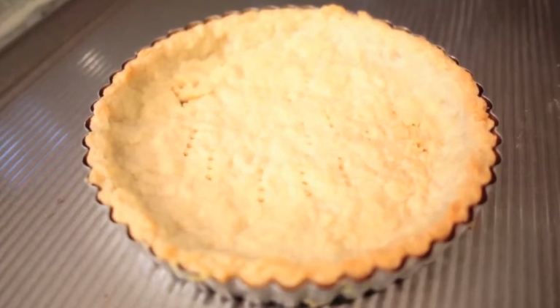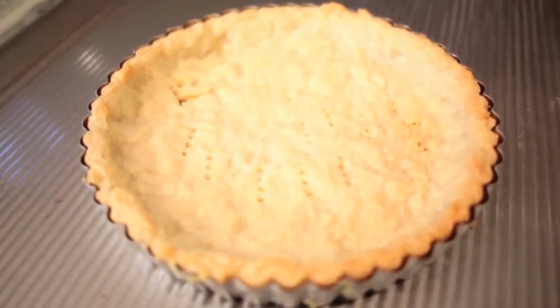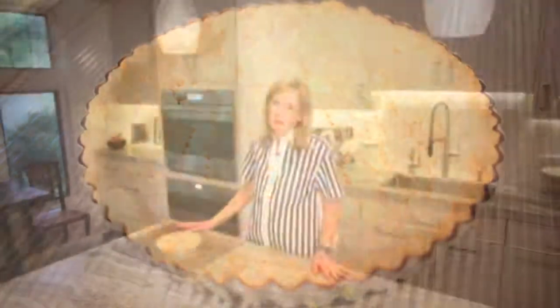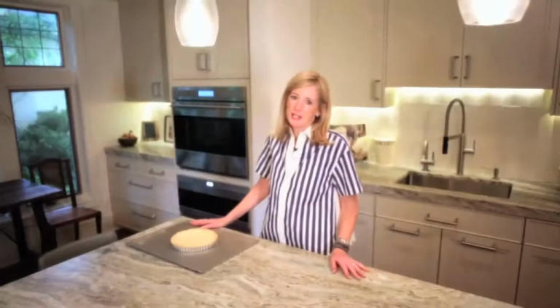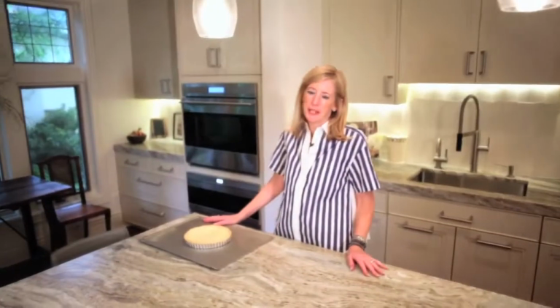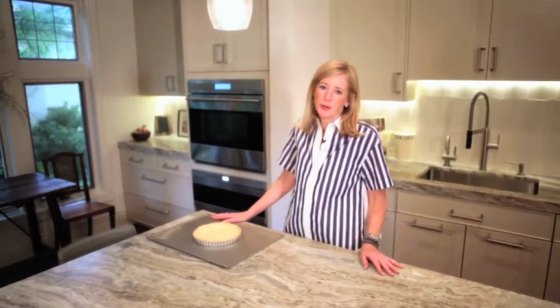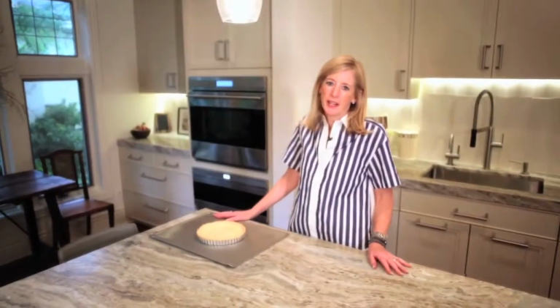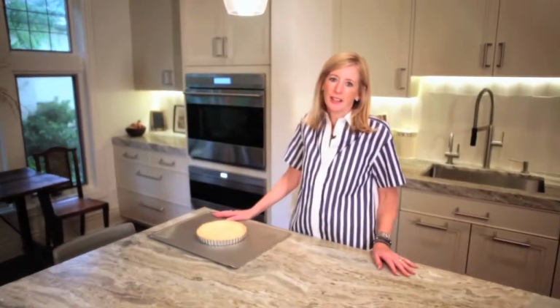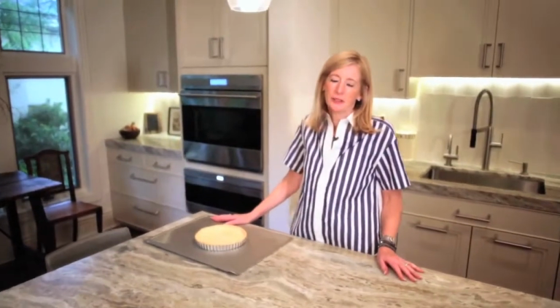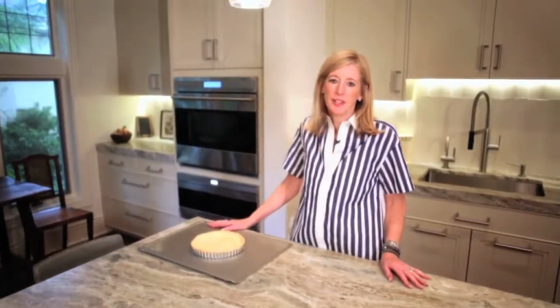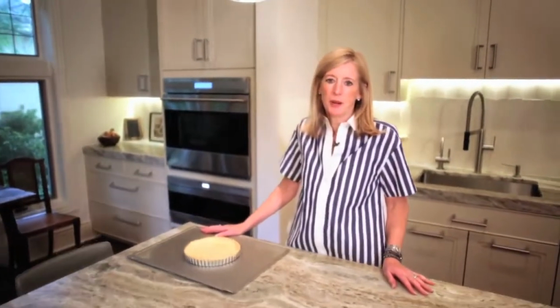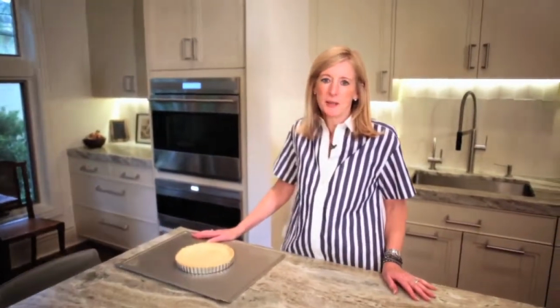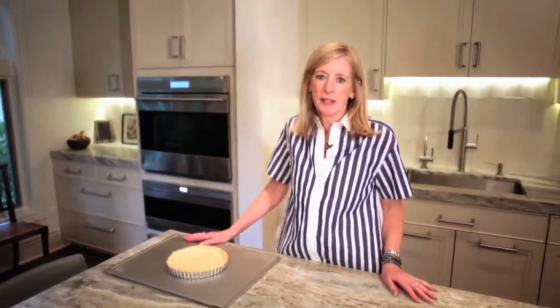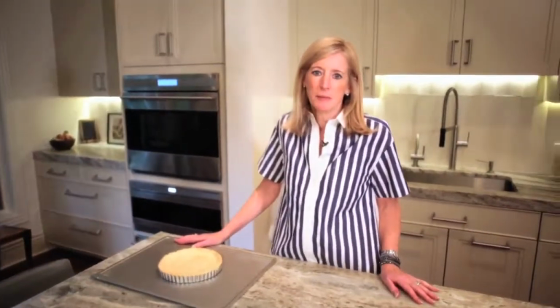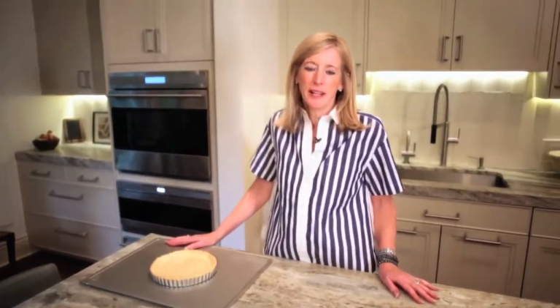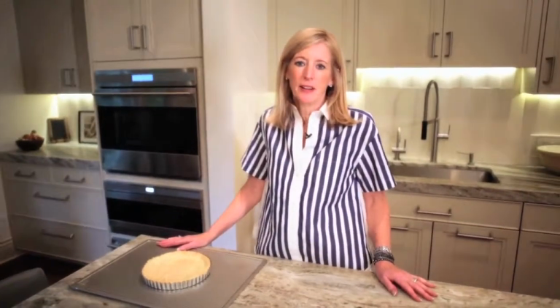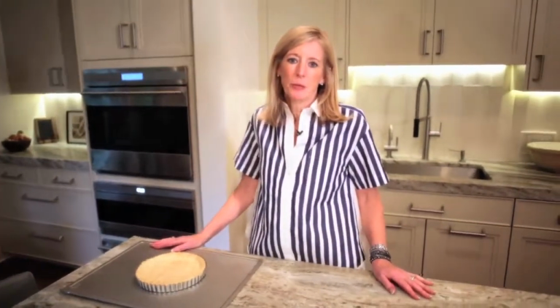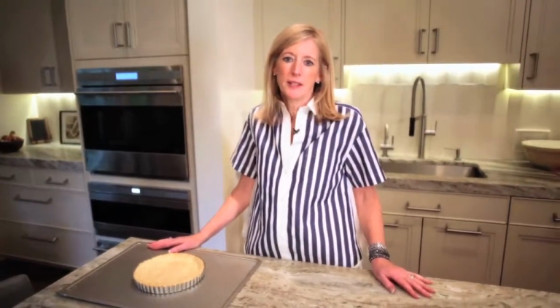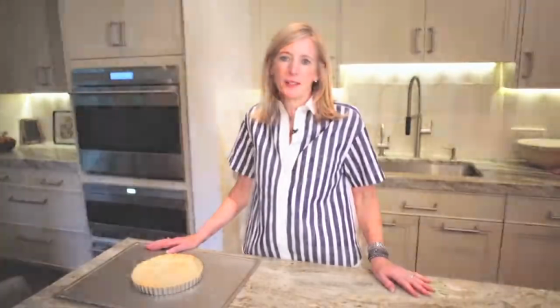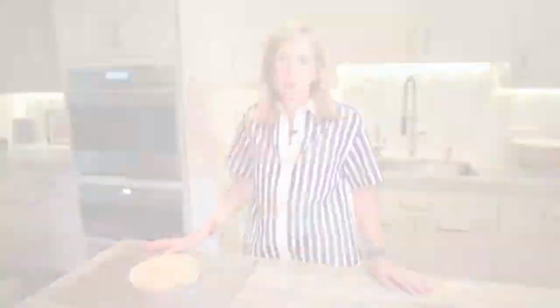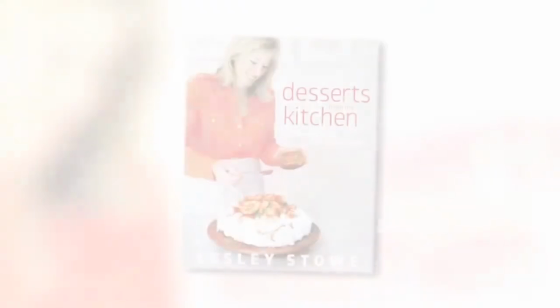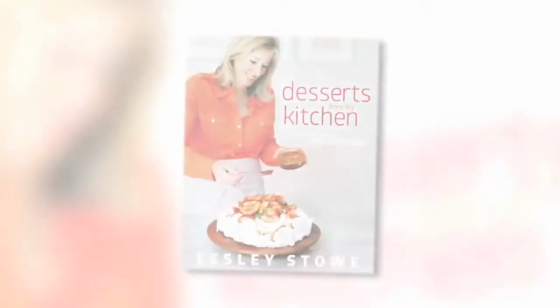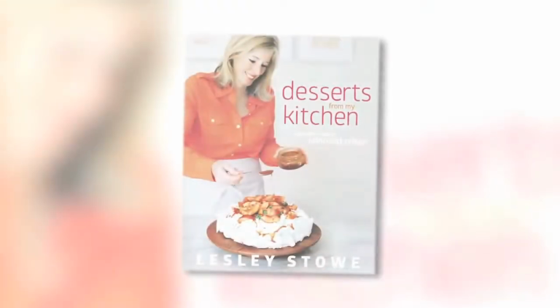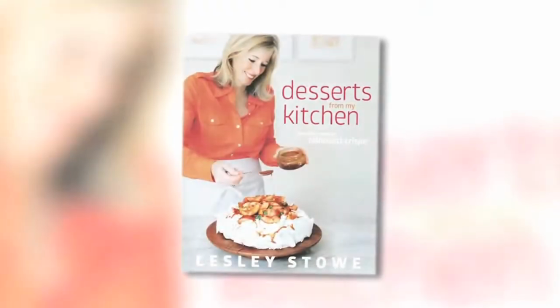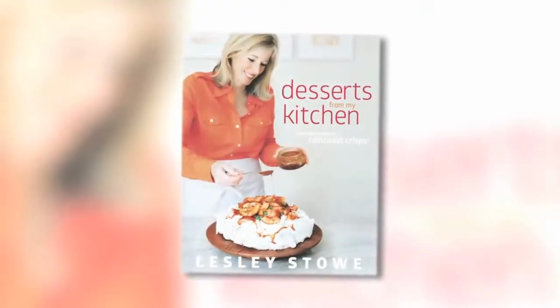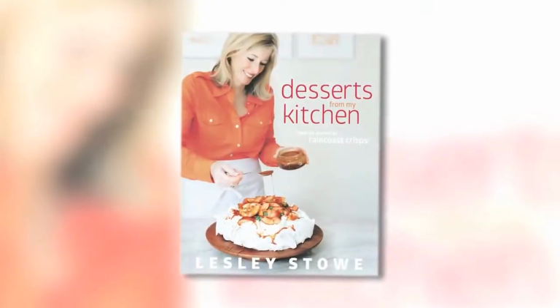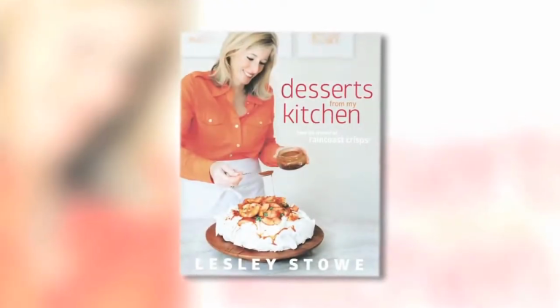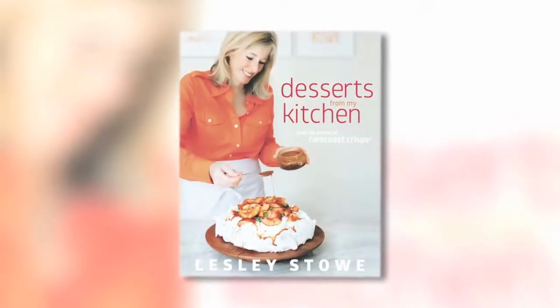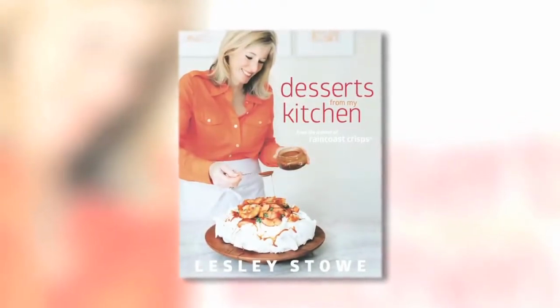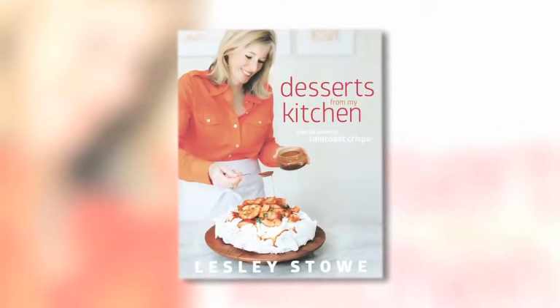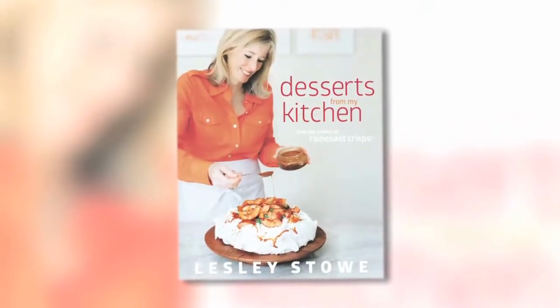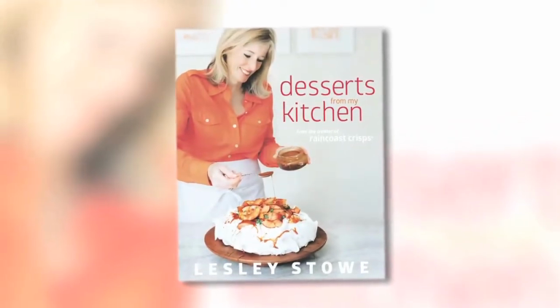That's how you make pressed pastry and look for this recipe and many other ways to use the pressed pastry in my book Desserts From My Kitchen.